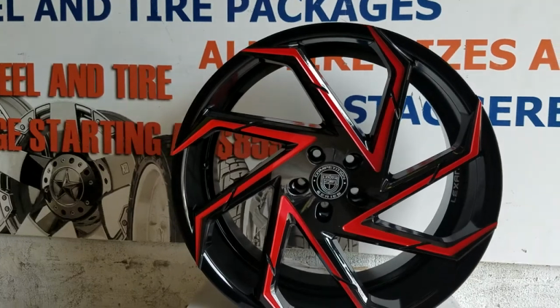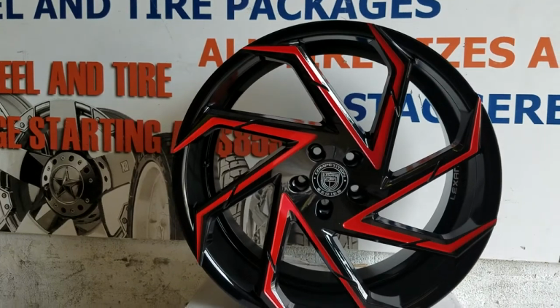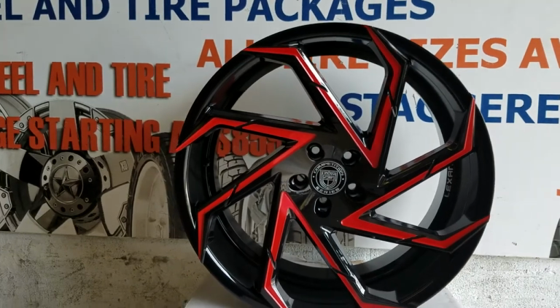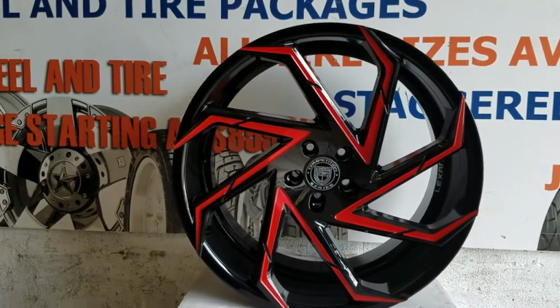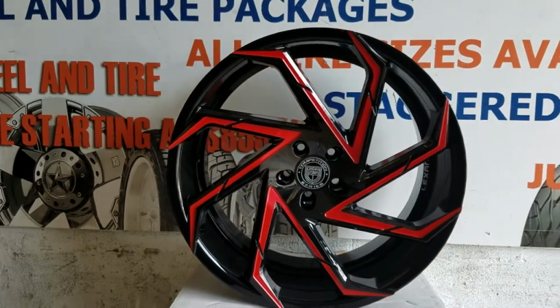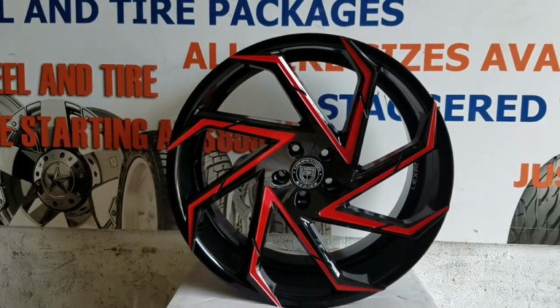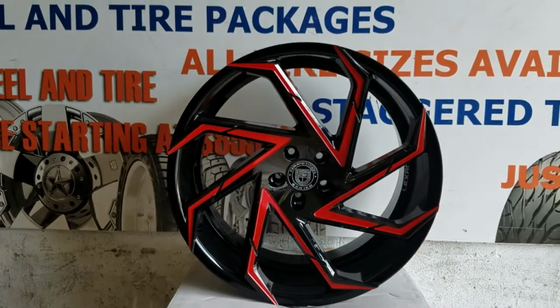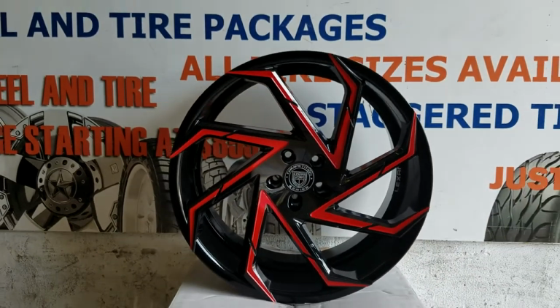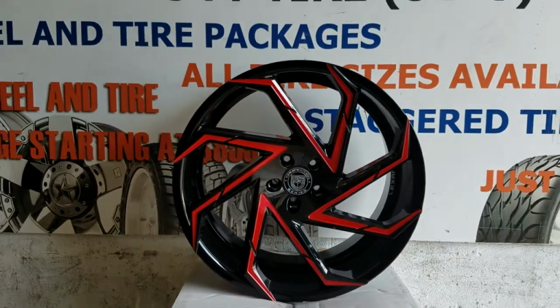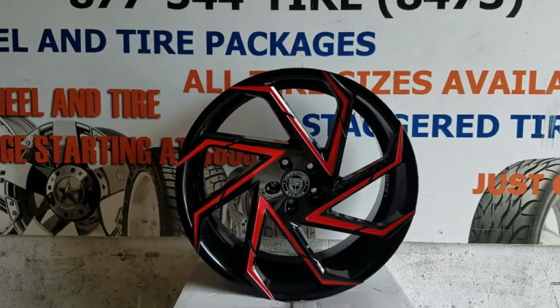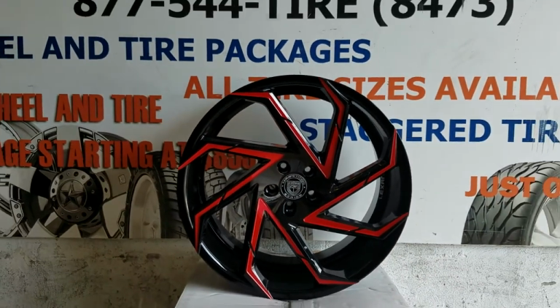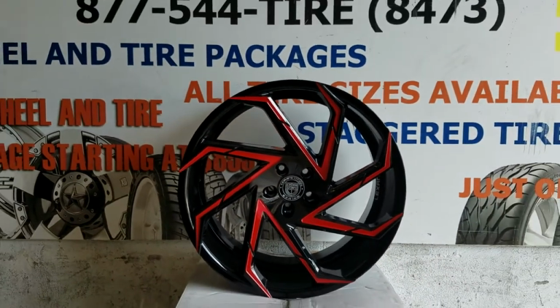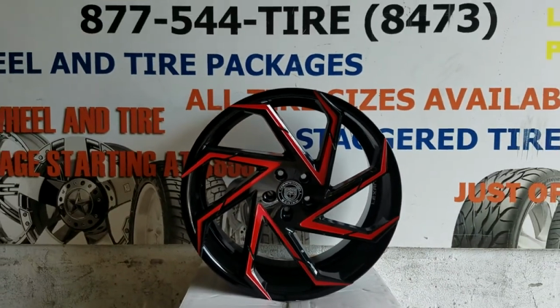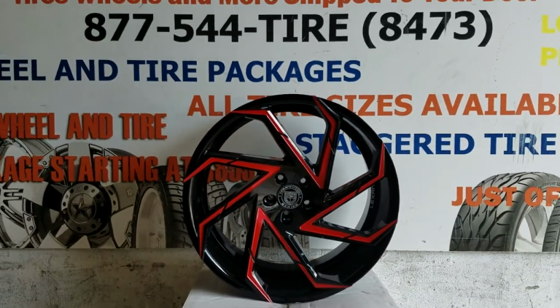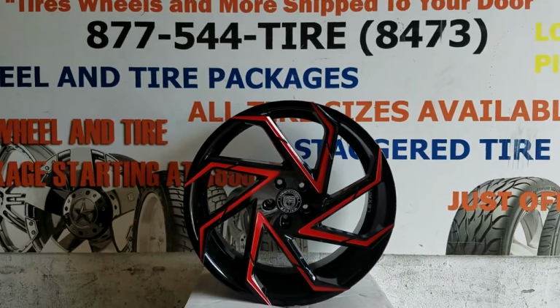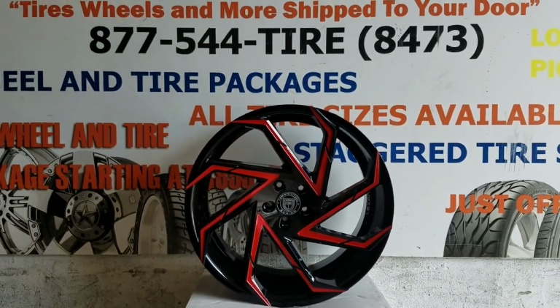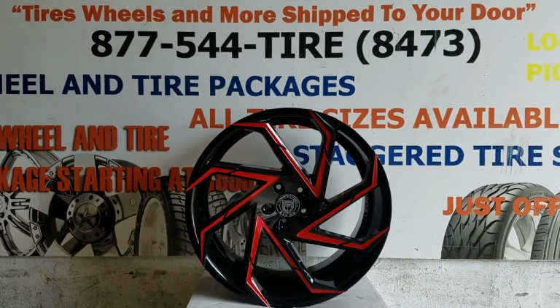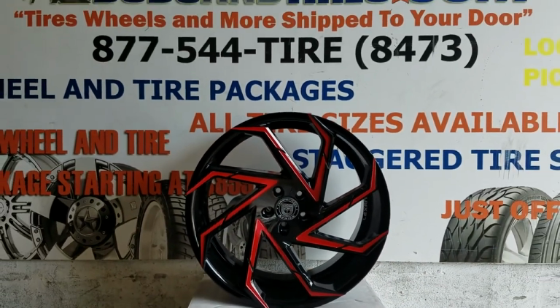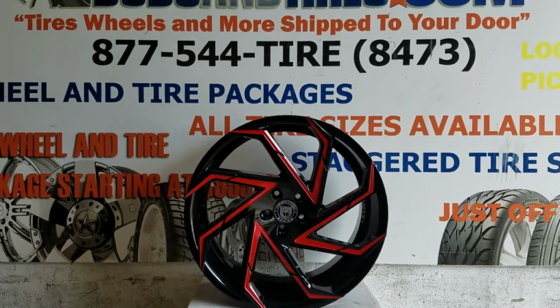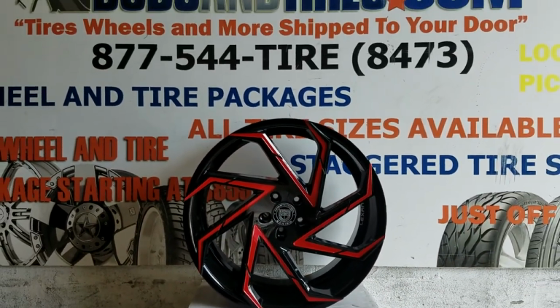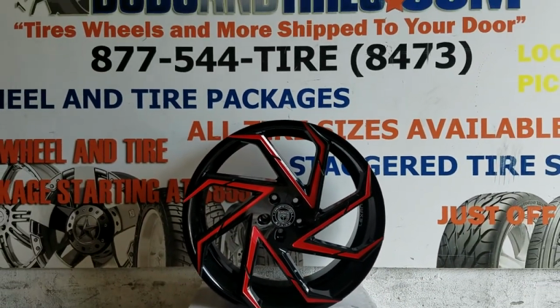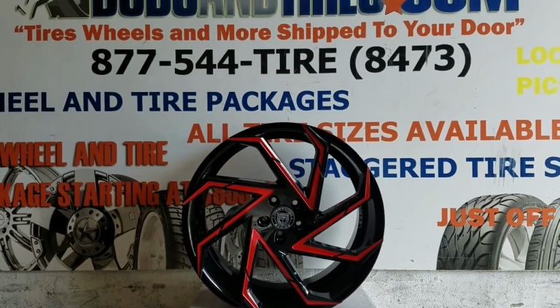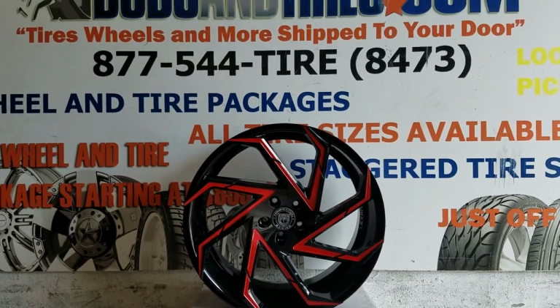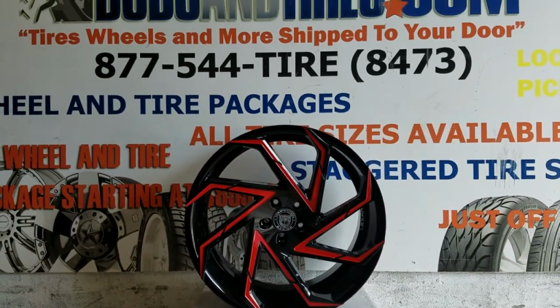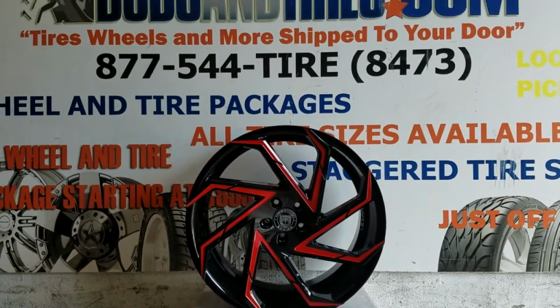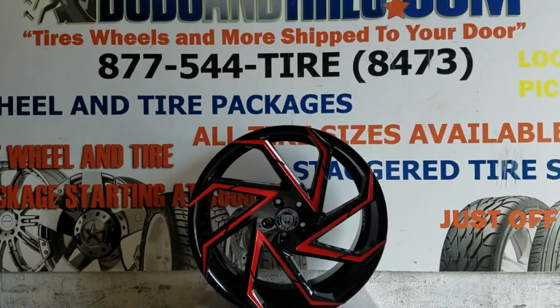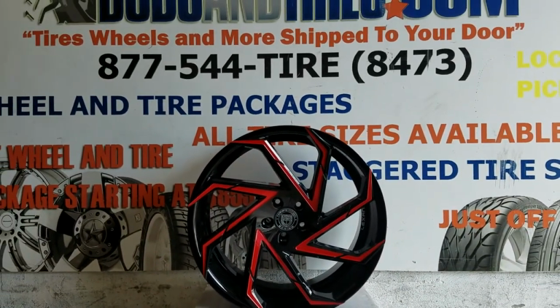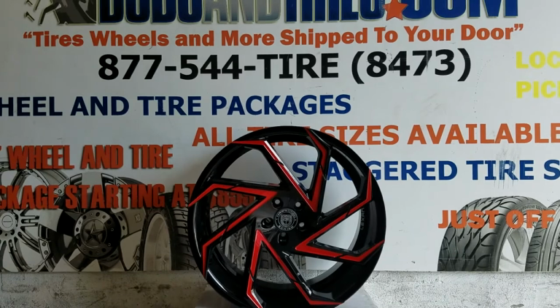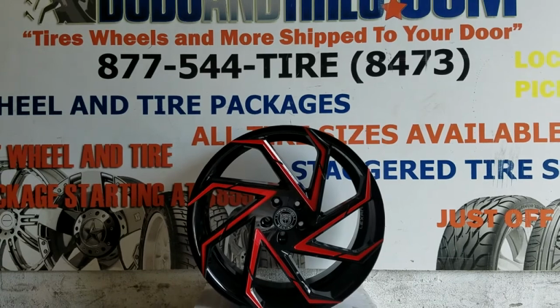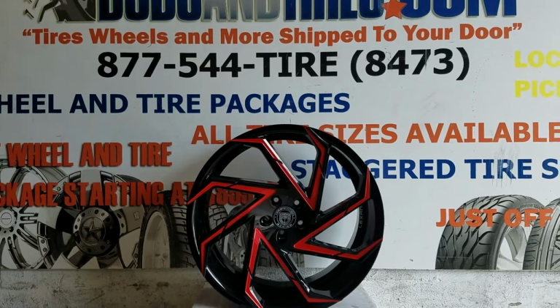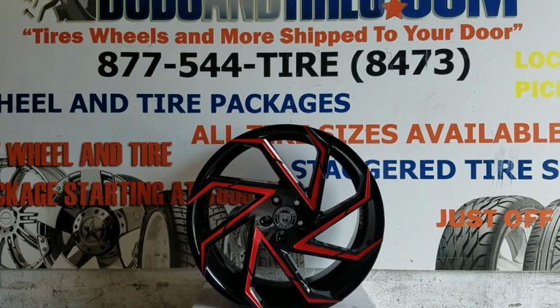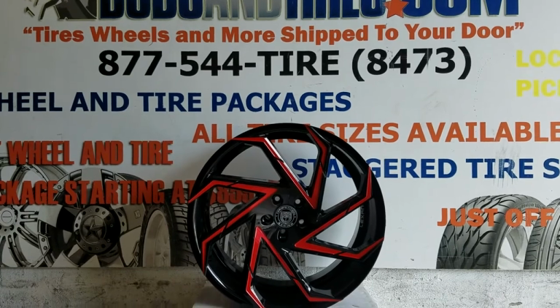This is your boy KB from Dozen Tires TV at DozenTires.com — tires, wheels, and more shipped to your door.